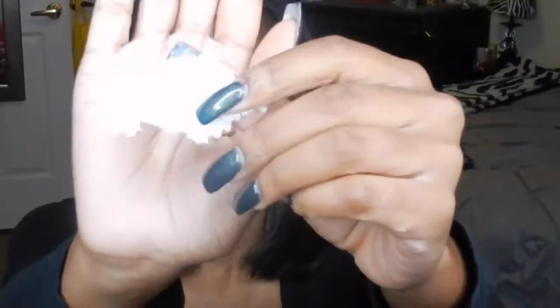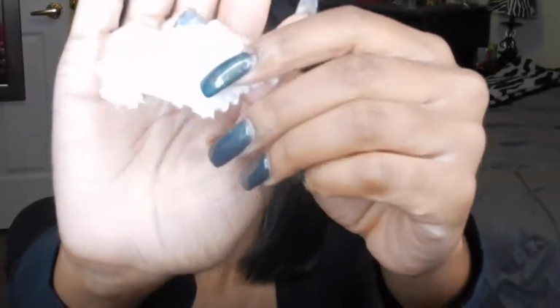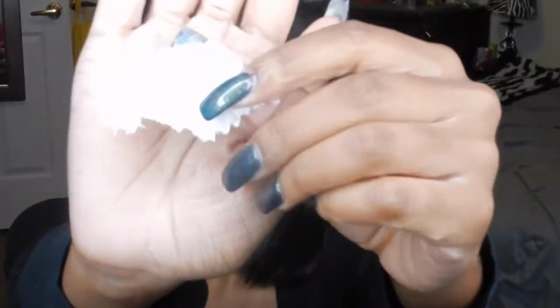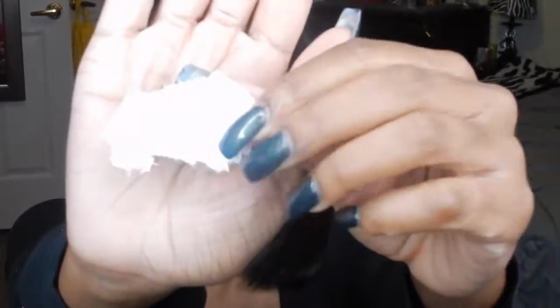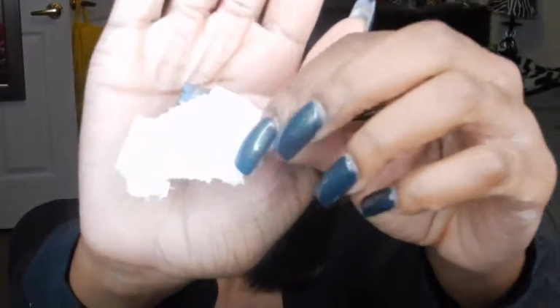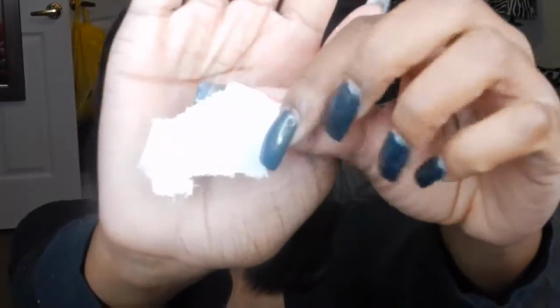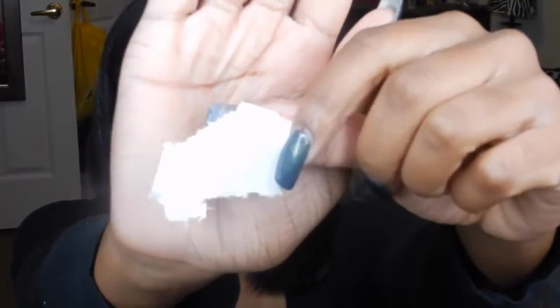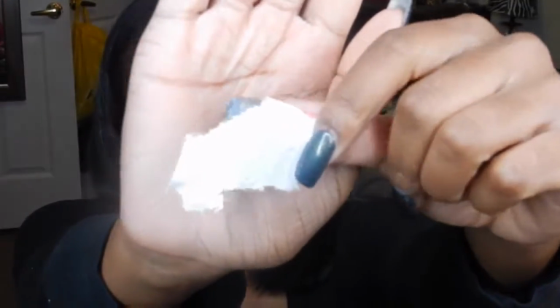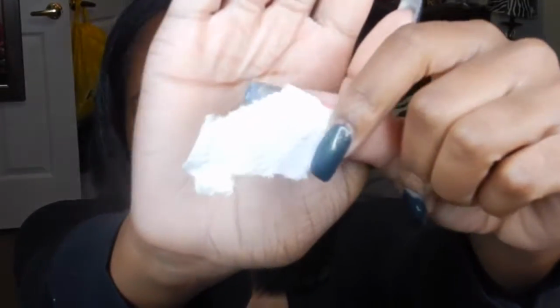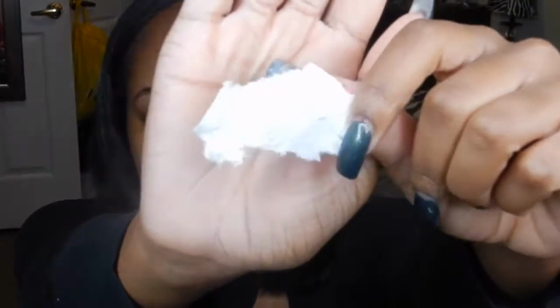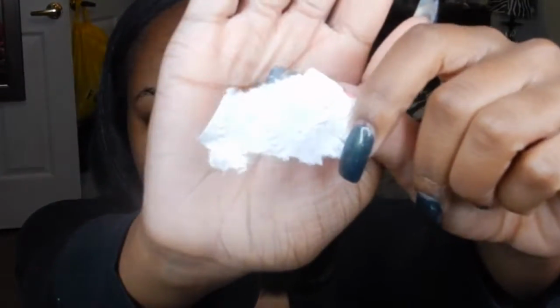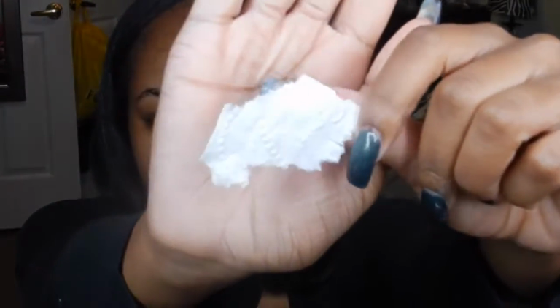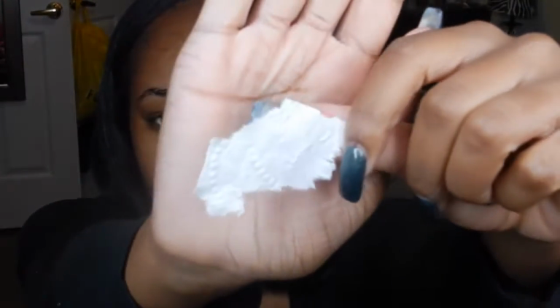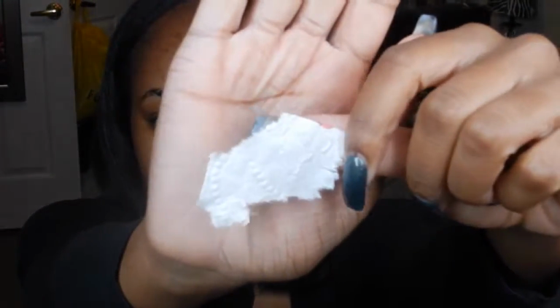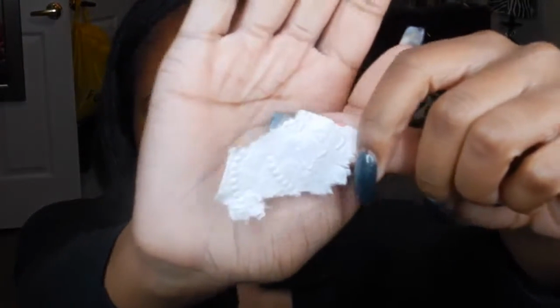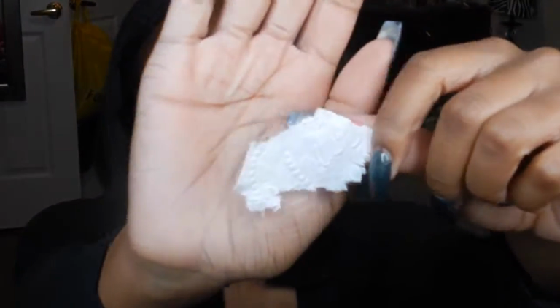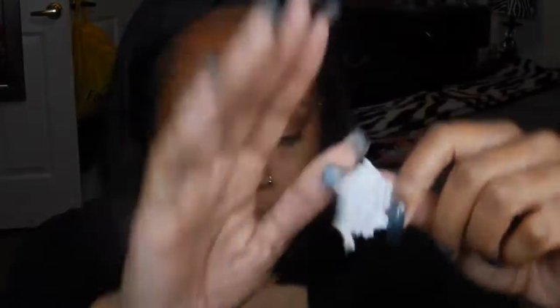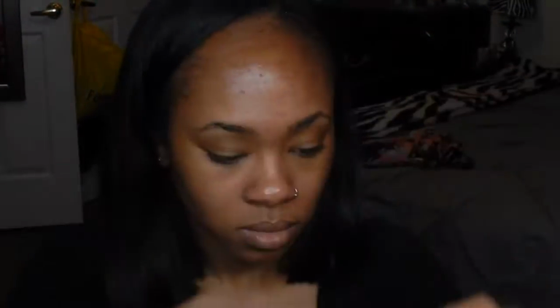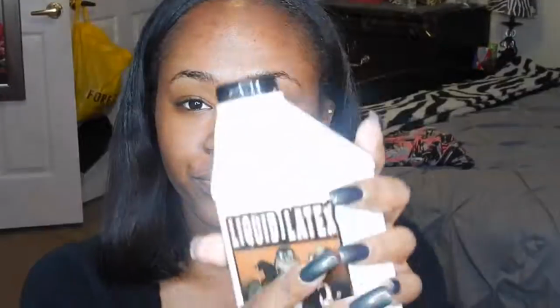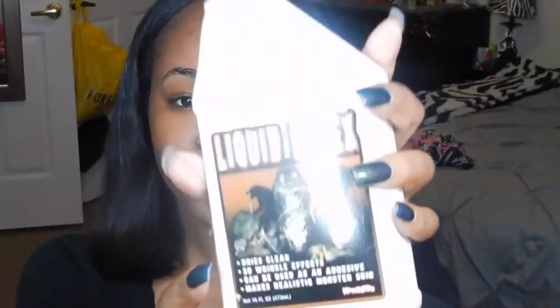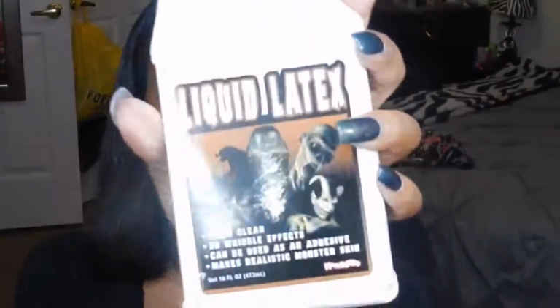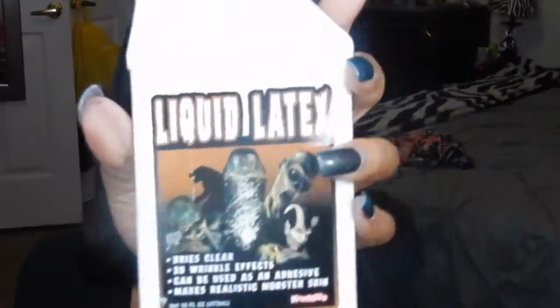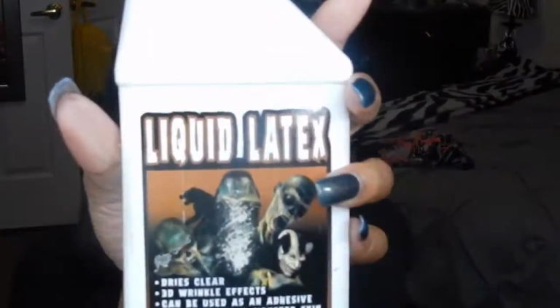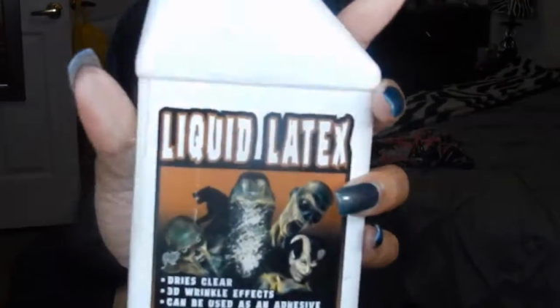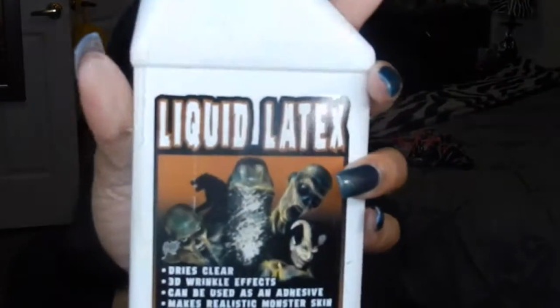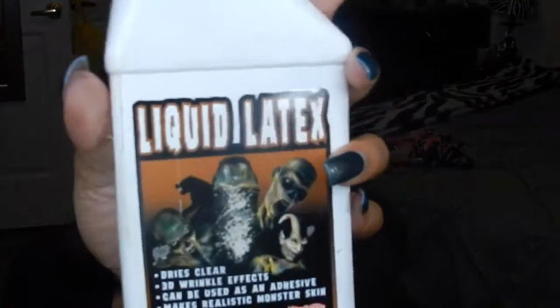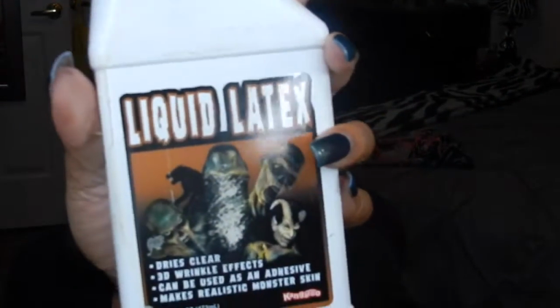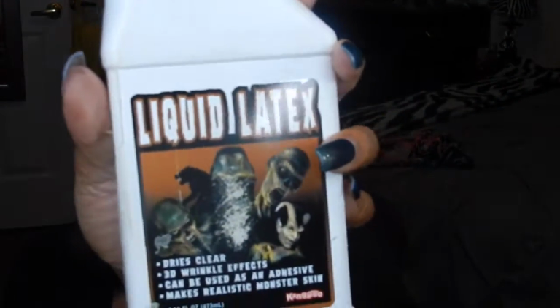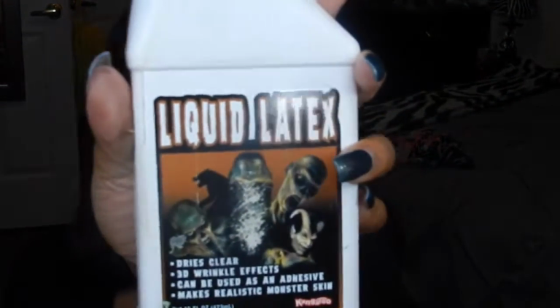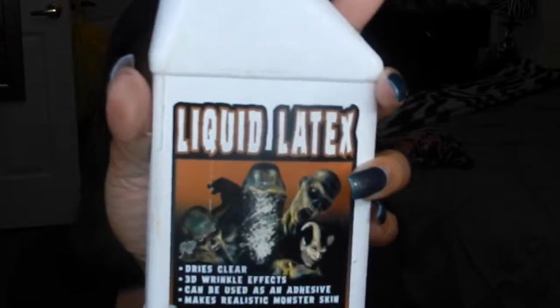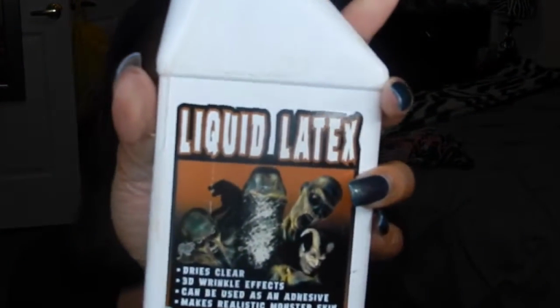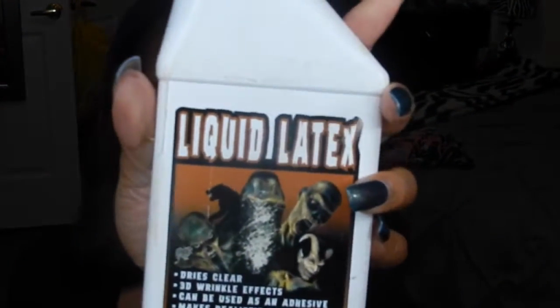You're going to need toilet paper, liquid latex, and a cosmetic sponge.